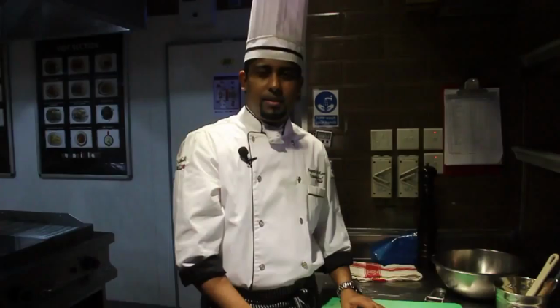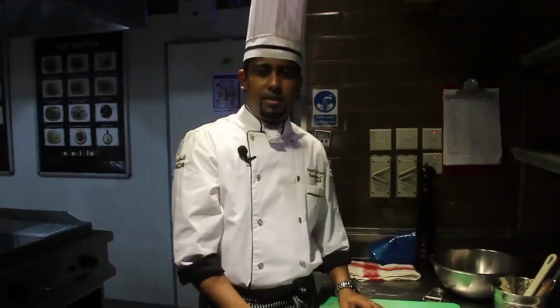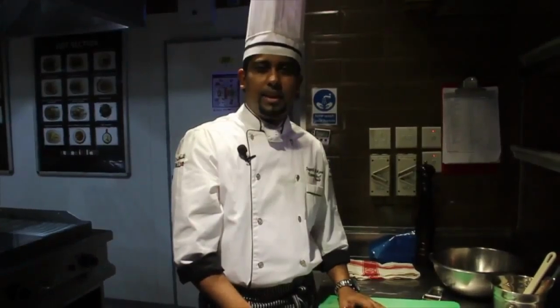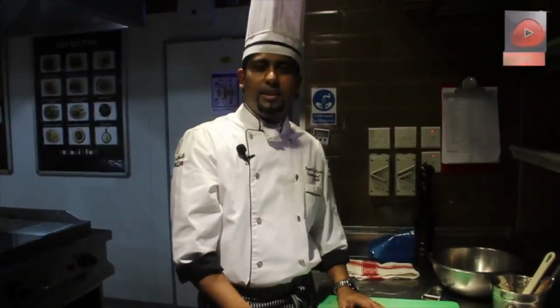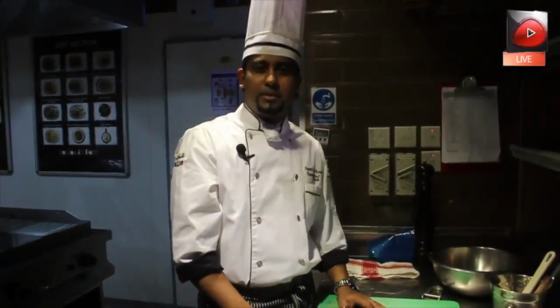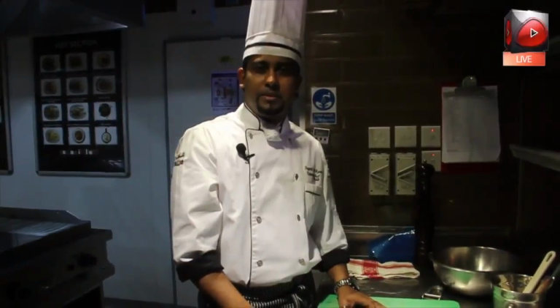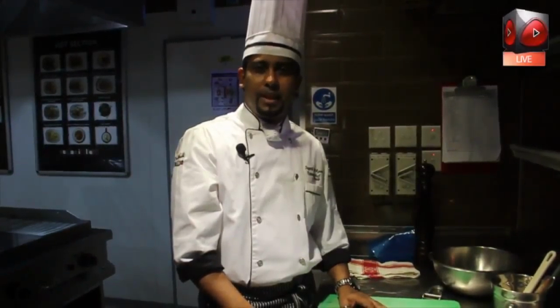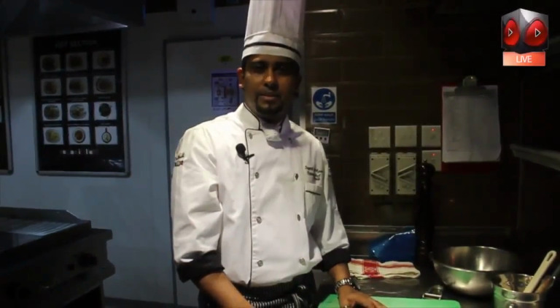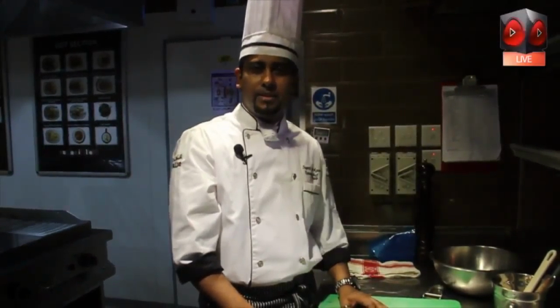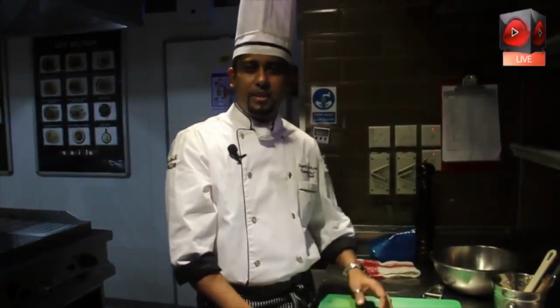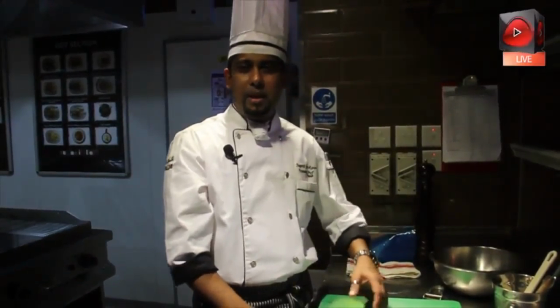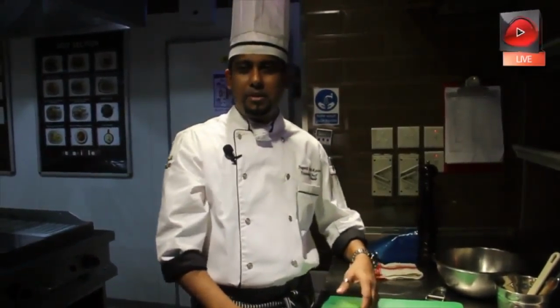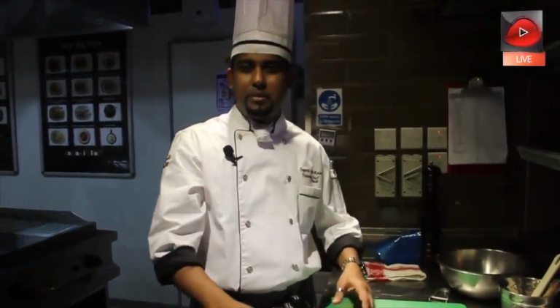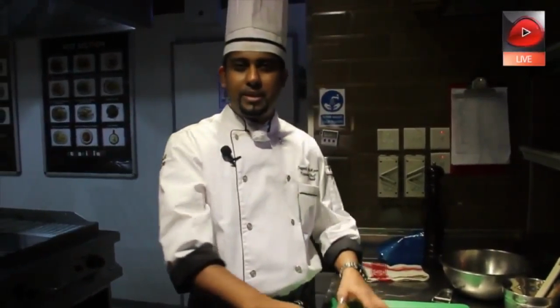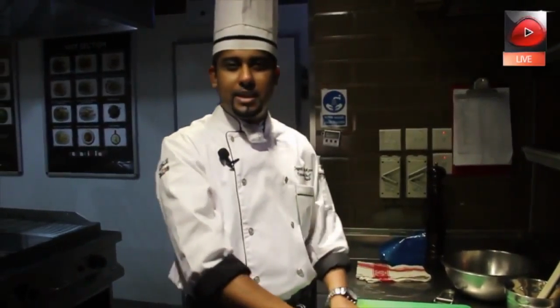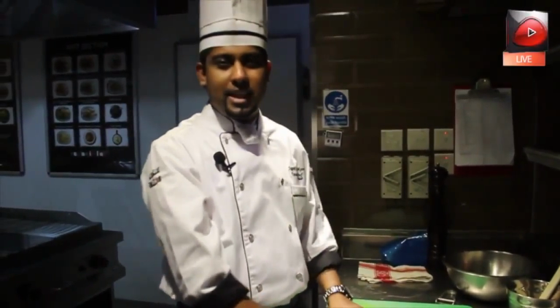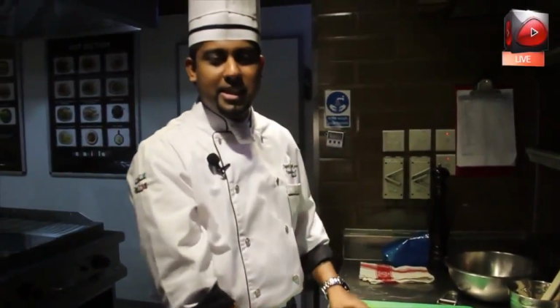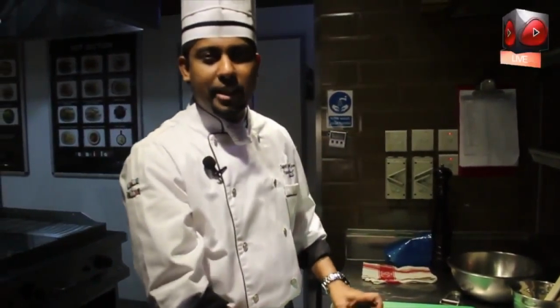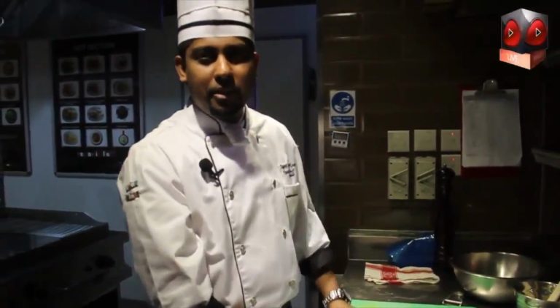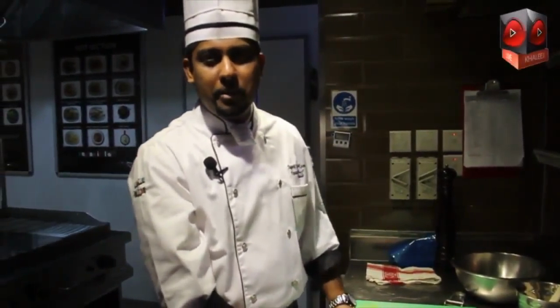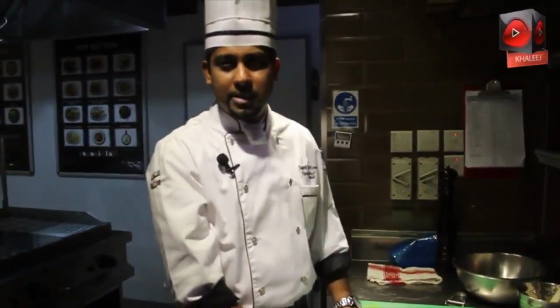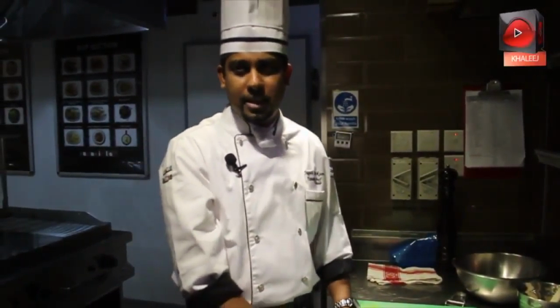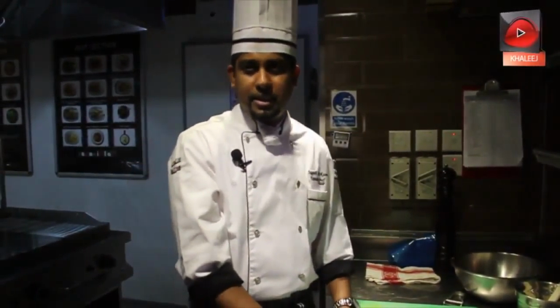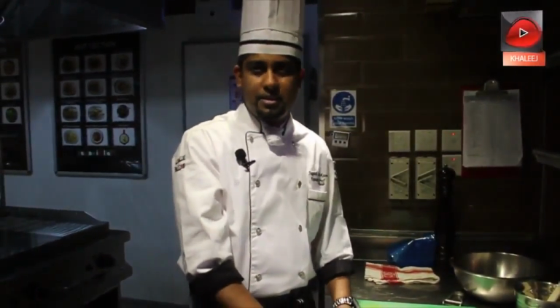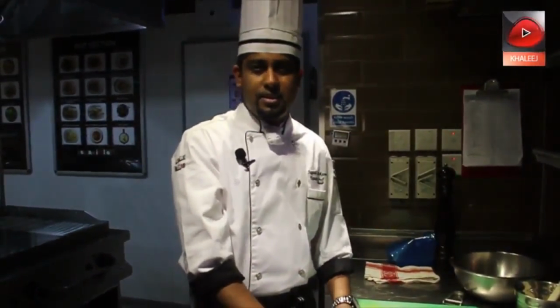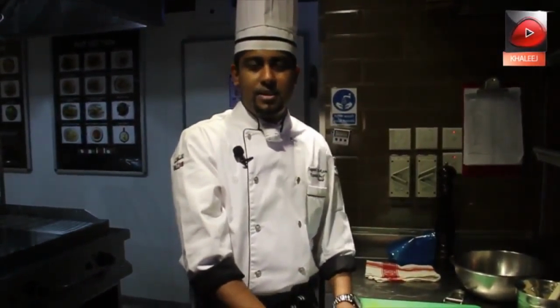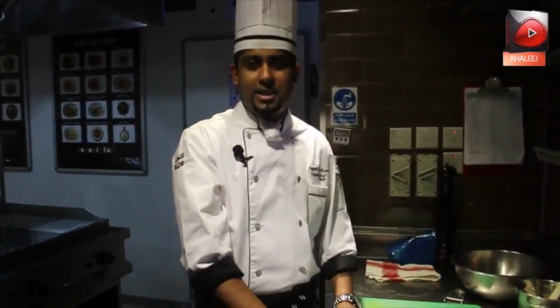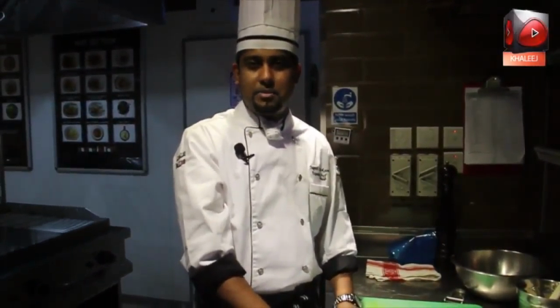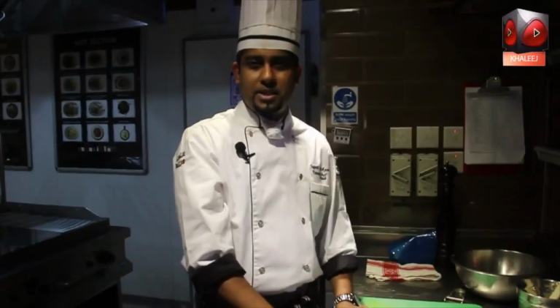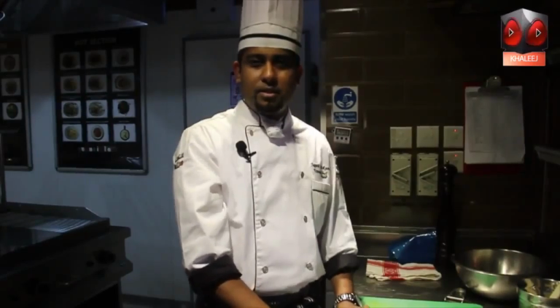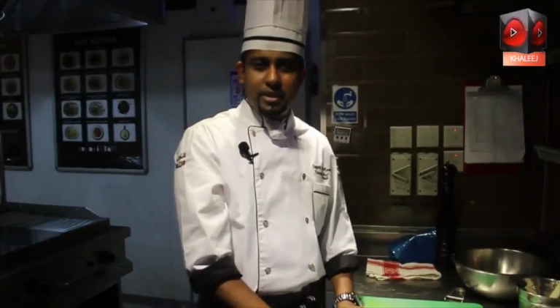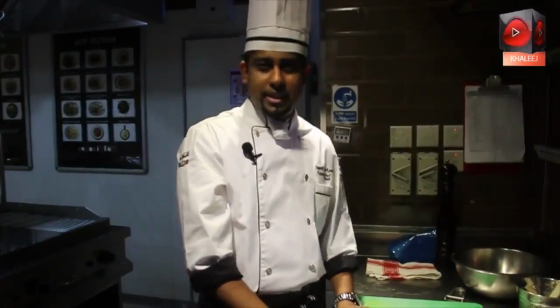Hi, I'm Chef Jagat. I'm going to make saachi ravioli melanzani as a special of the day.